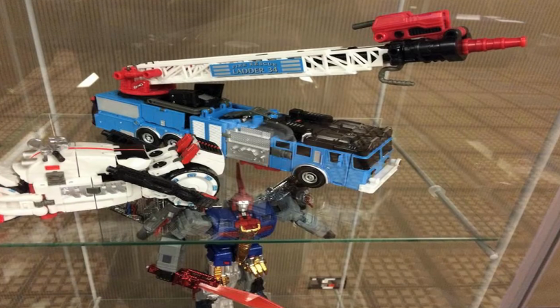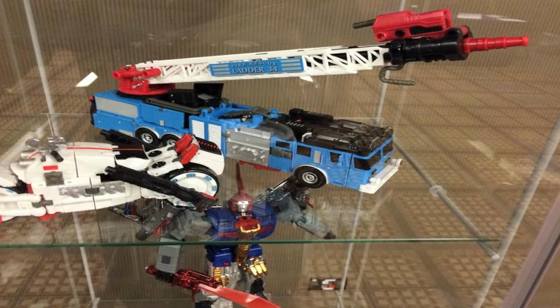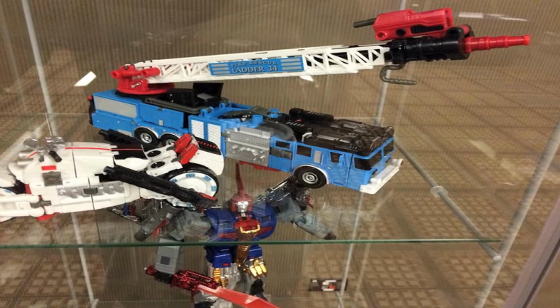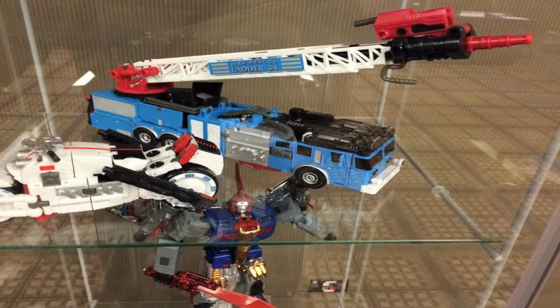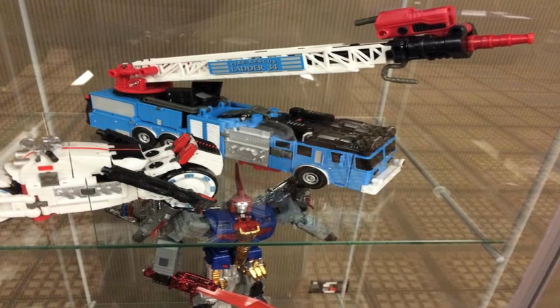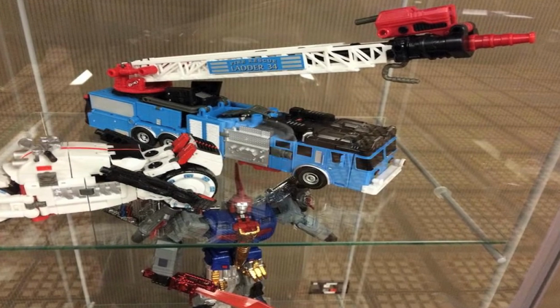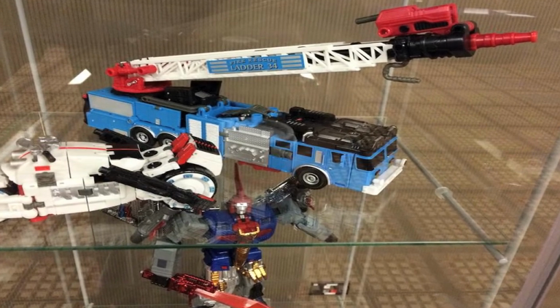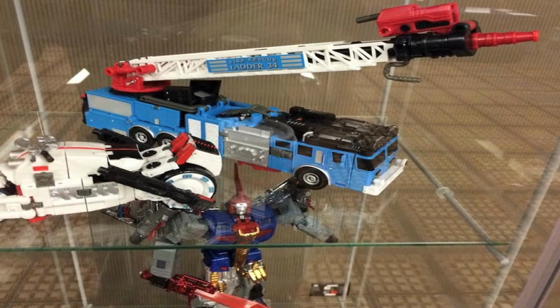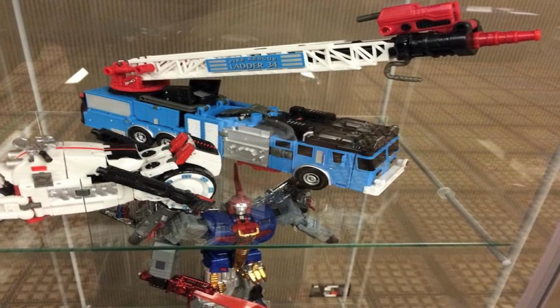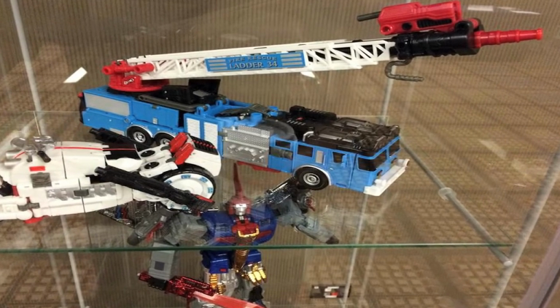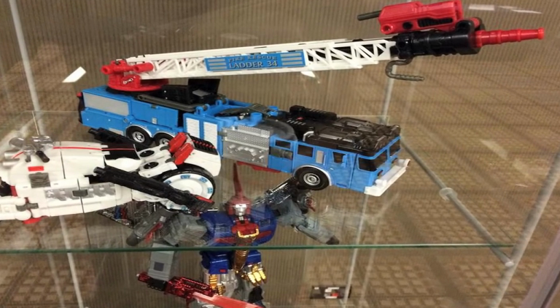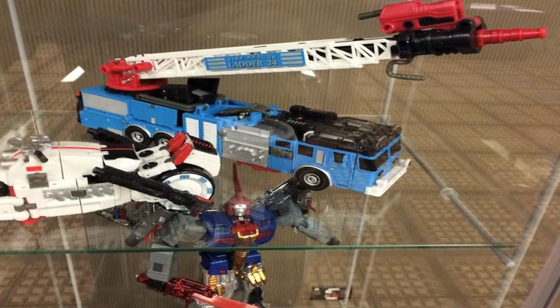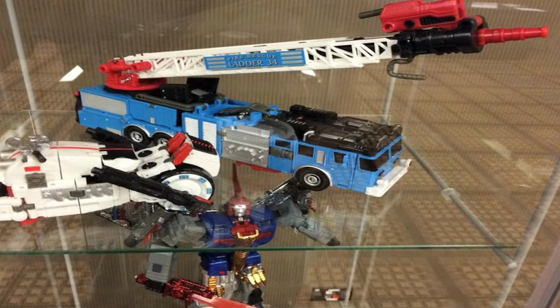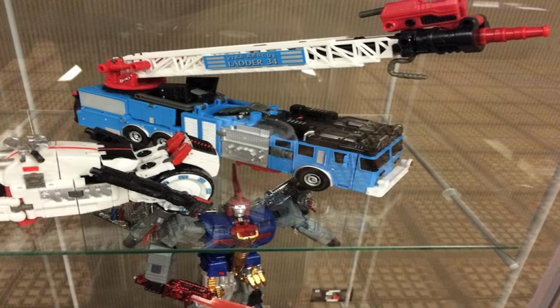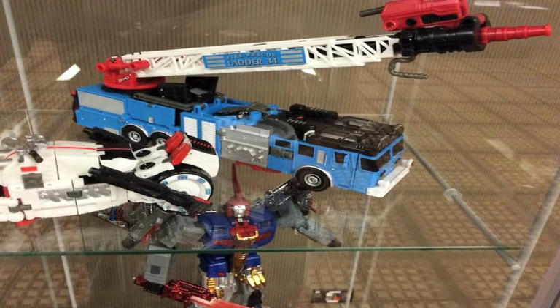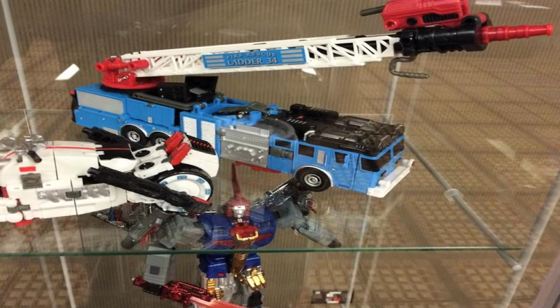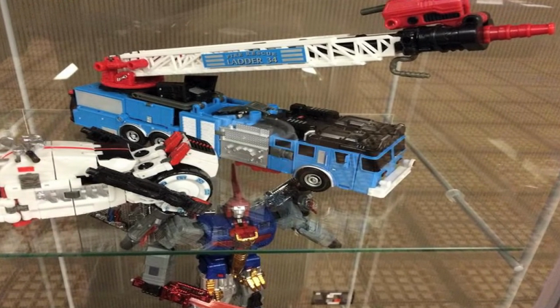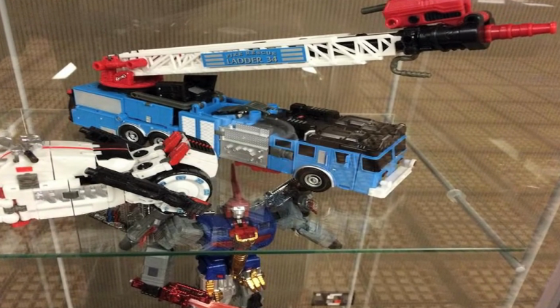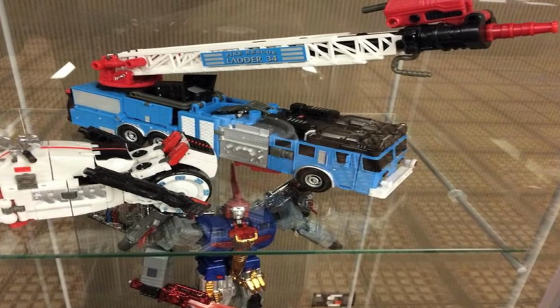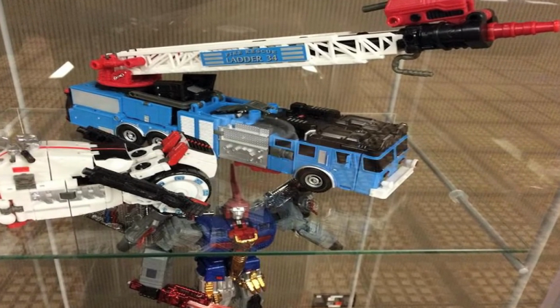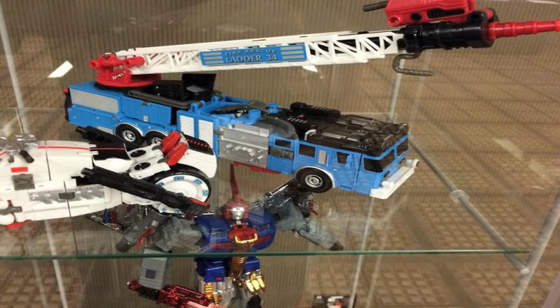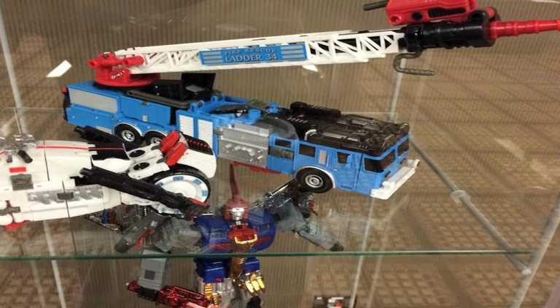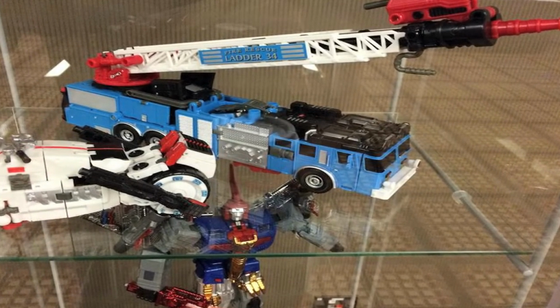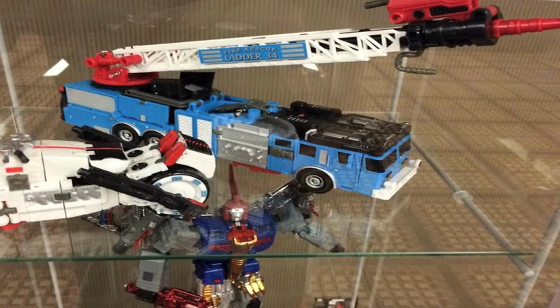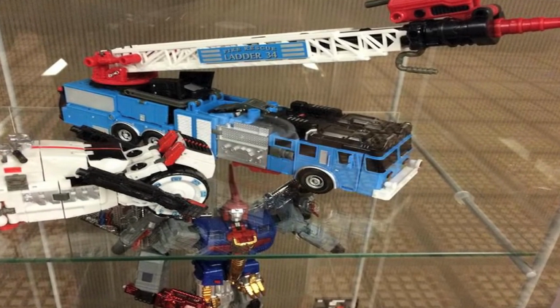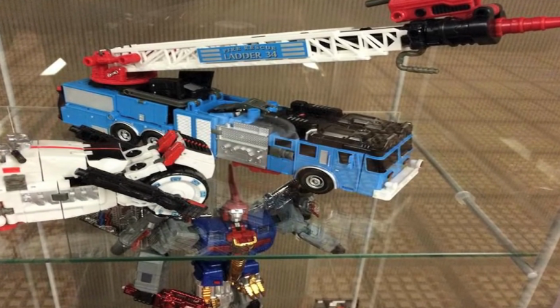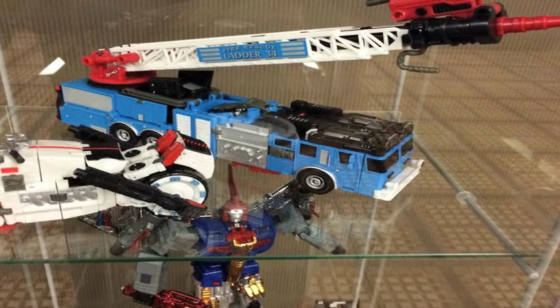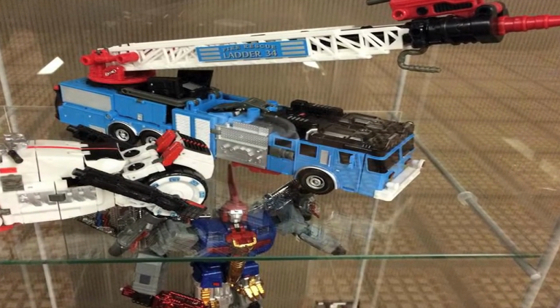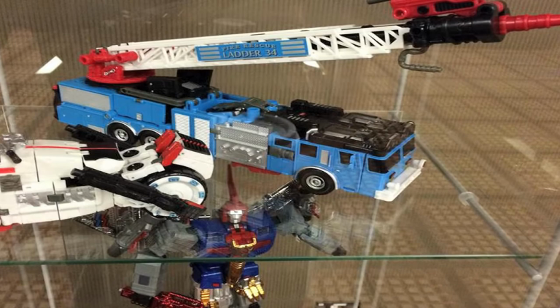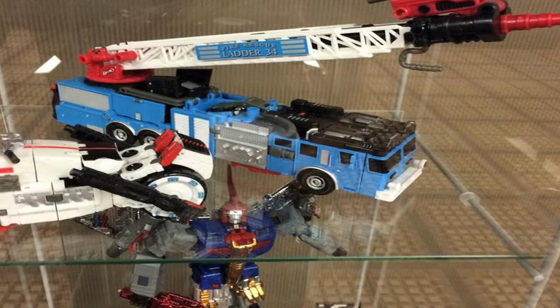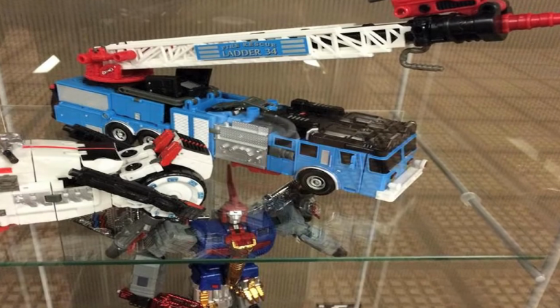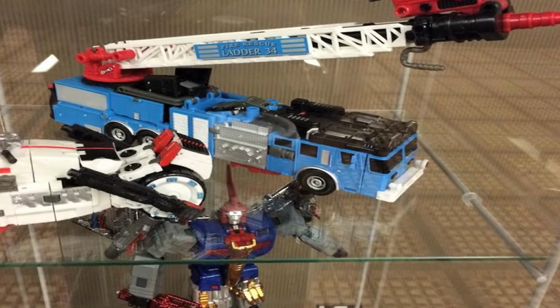This hydrant figure was also shown in alt mode at TFCon, with these images courtesy of Hotspot15 of TFW2005.